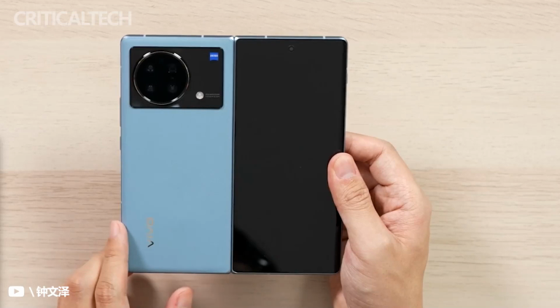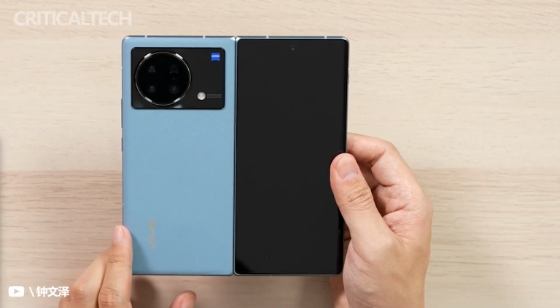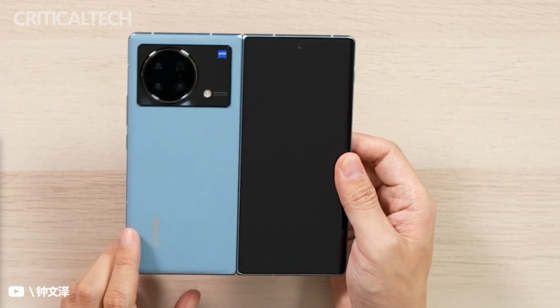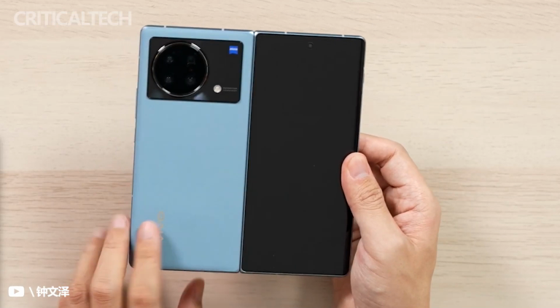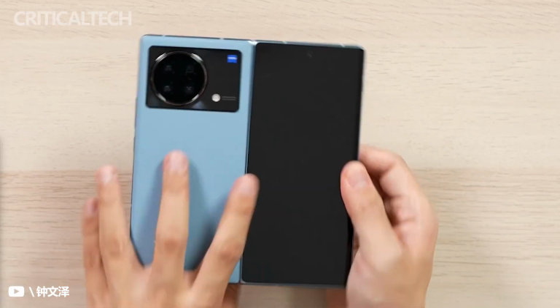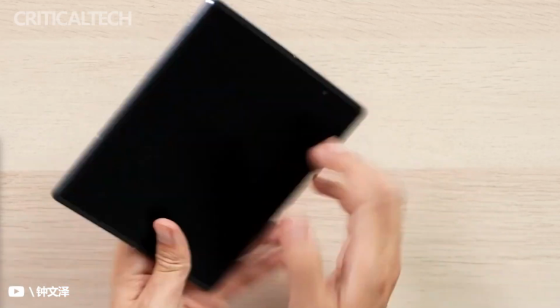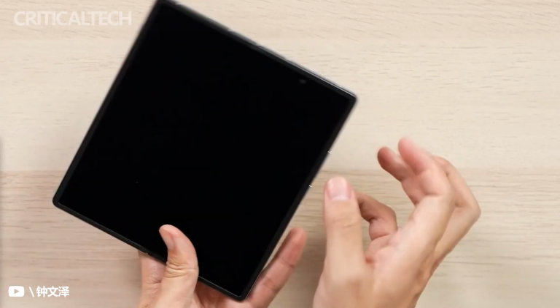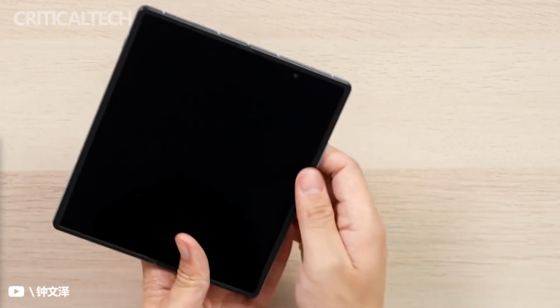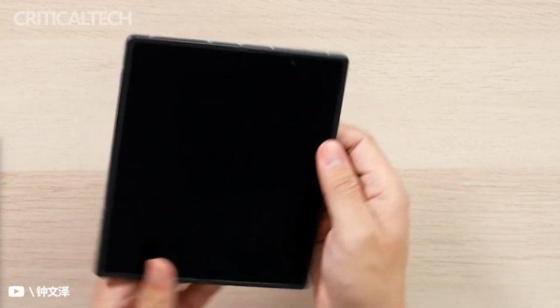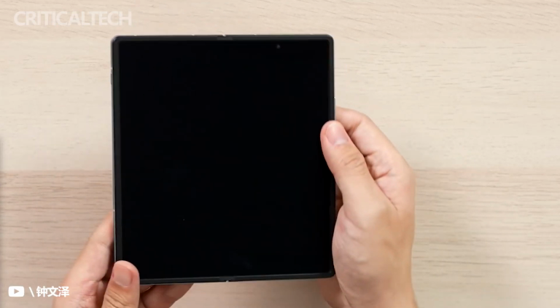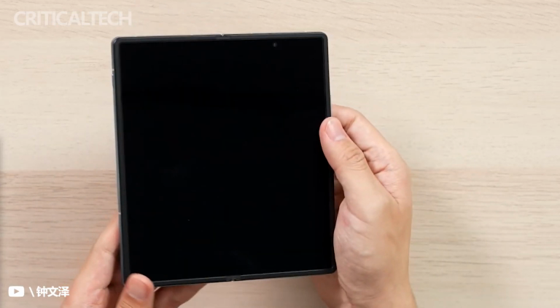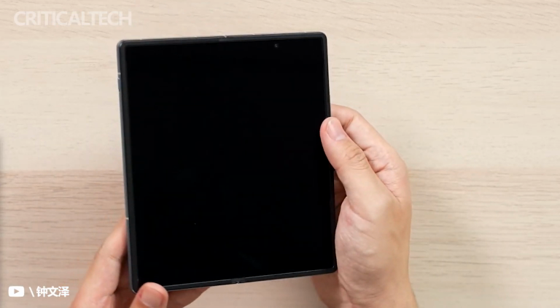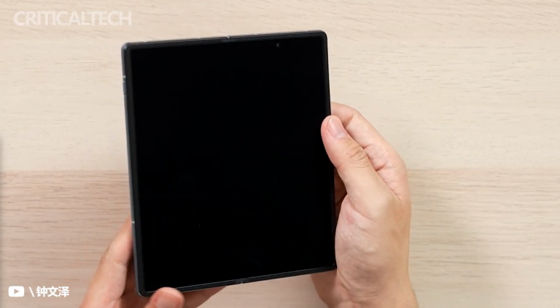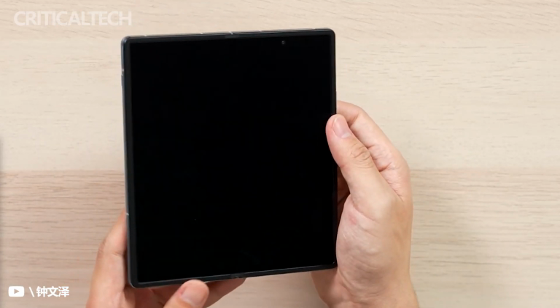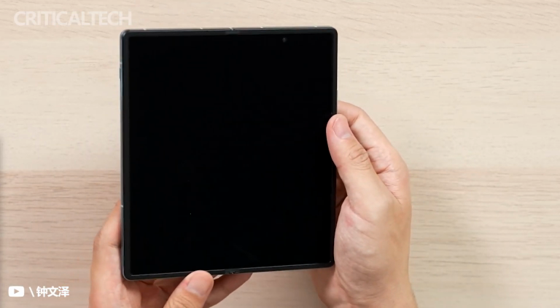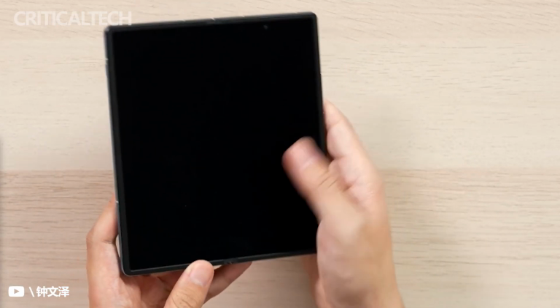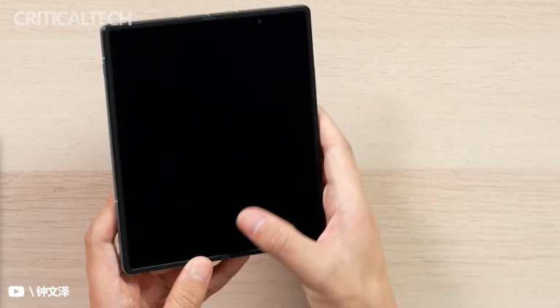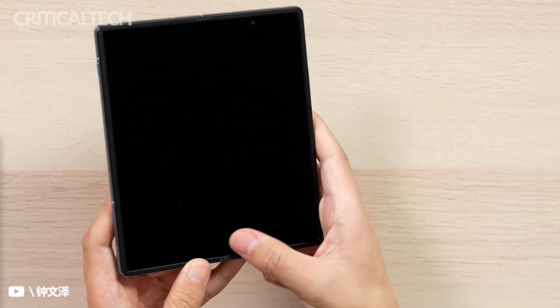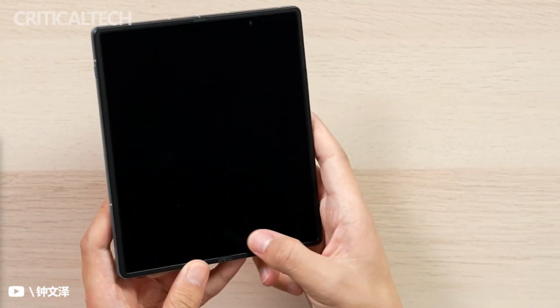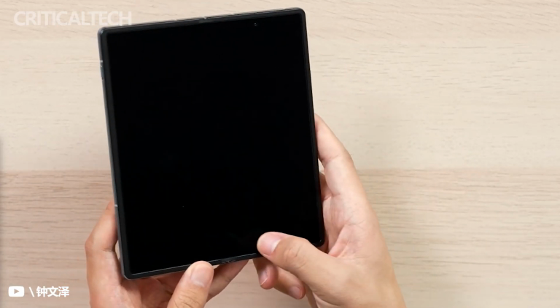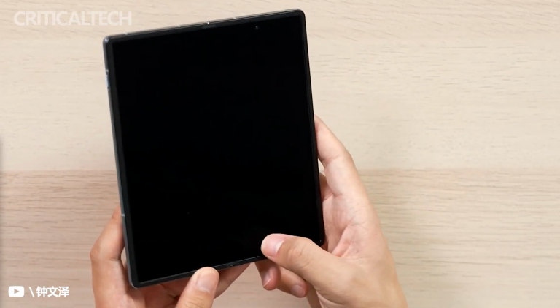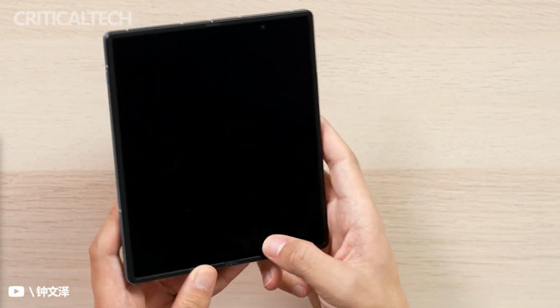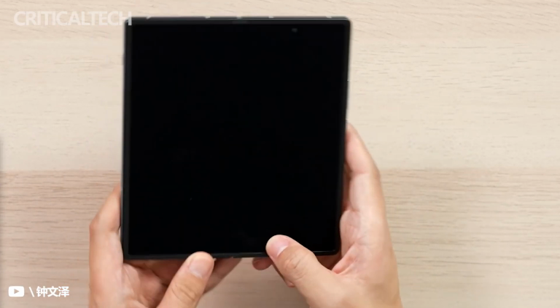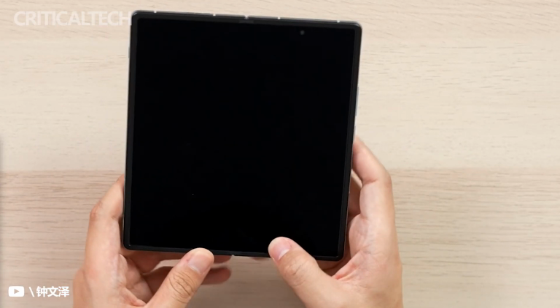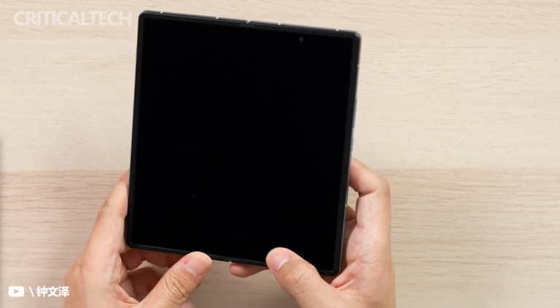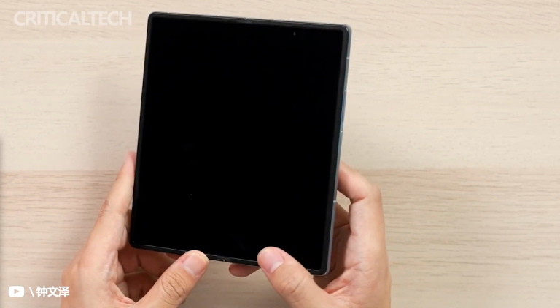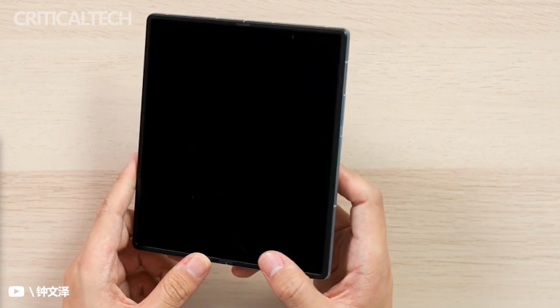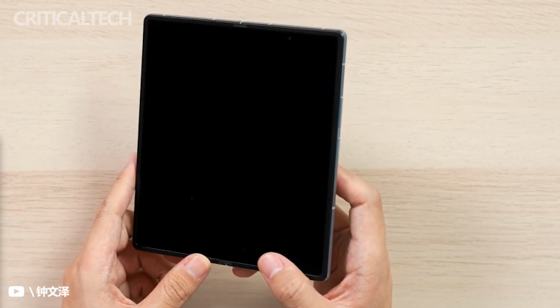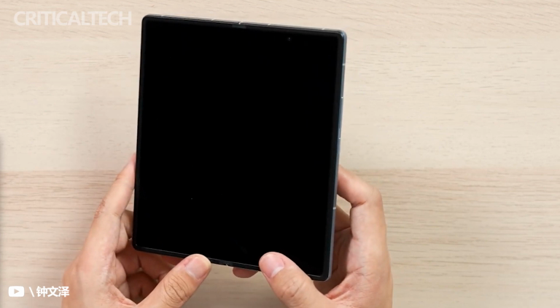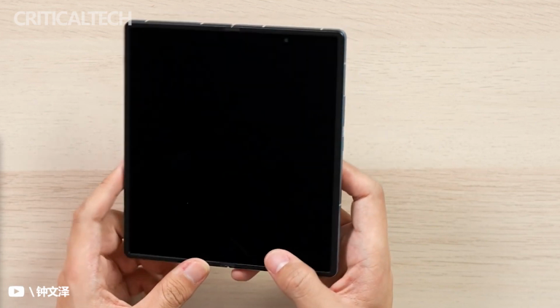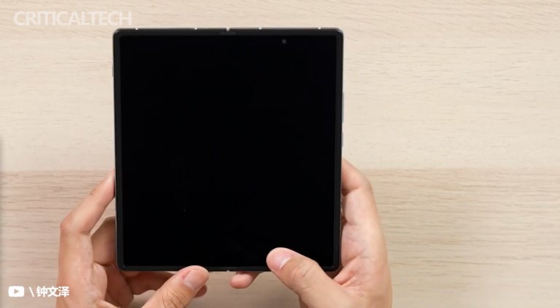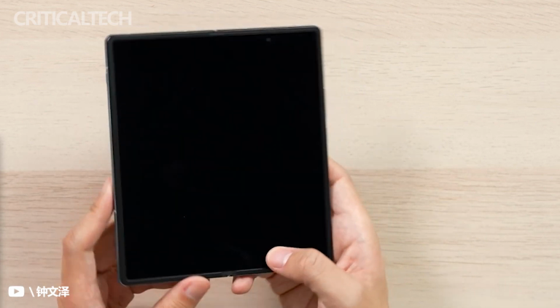Following the likes of Samsung, Huawei and Honor, Motorola, Xiaomi and Oppo, we have a new contender in the foldable smartphone market.